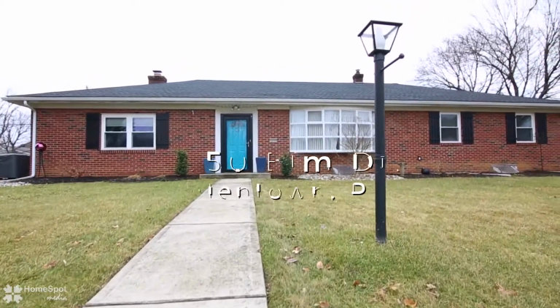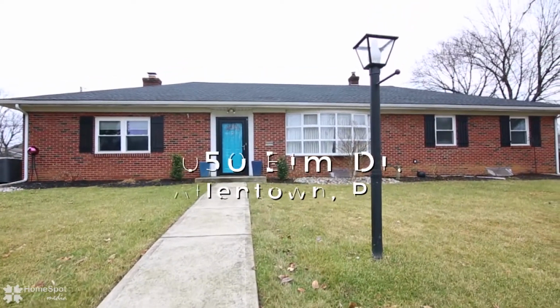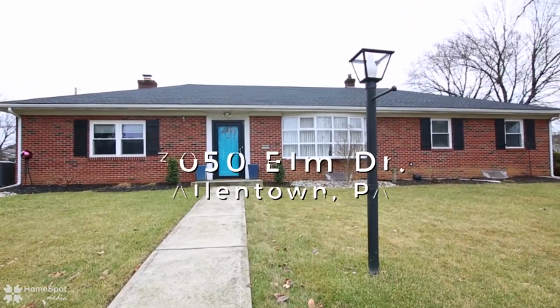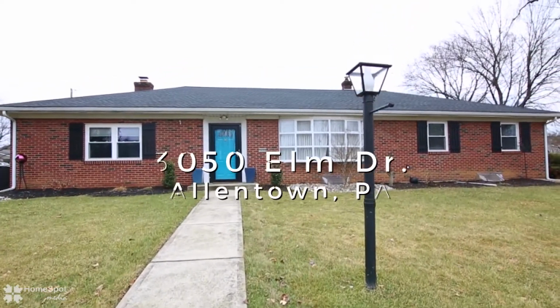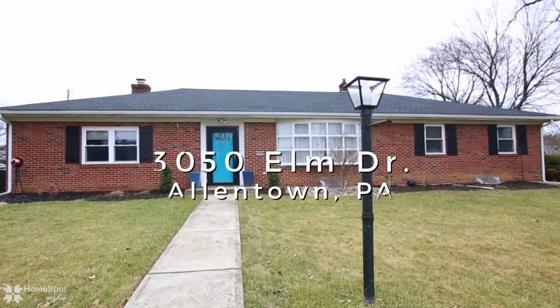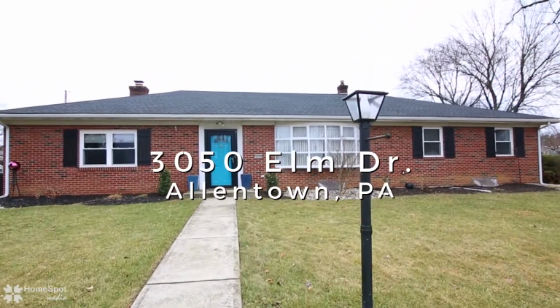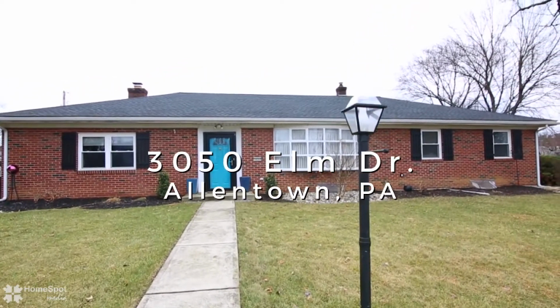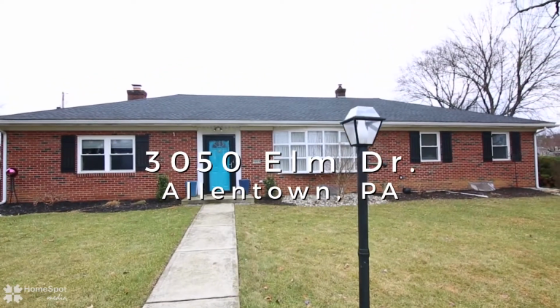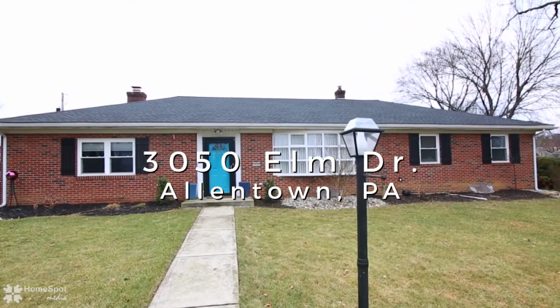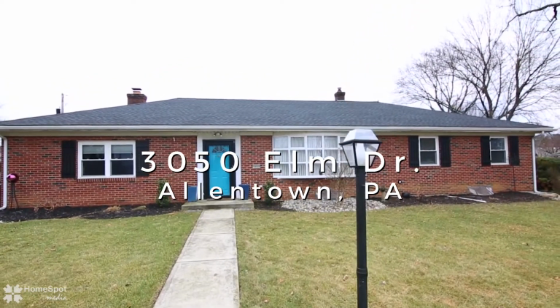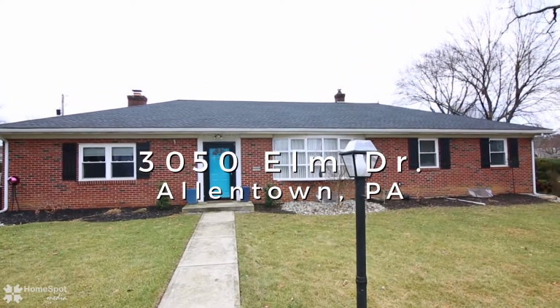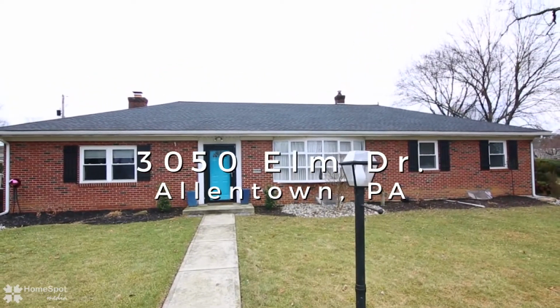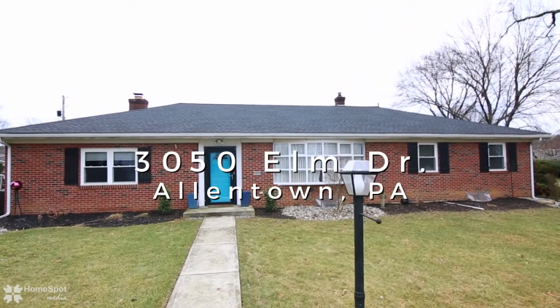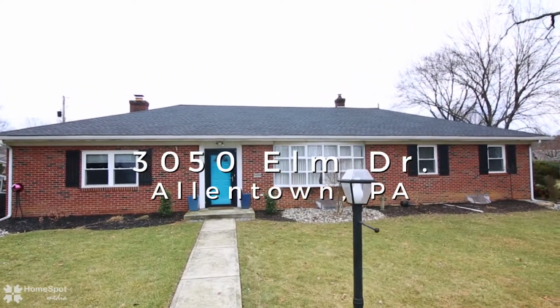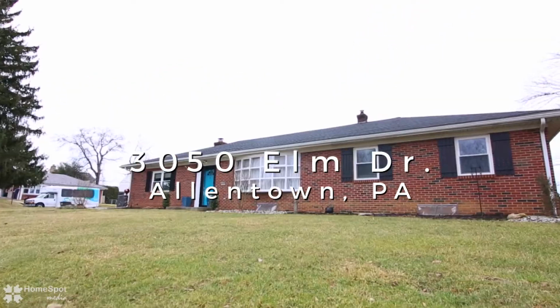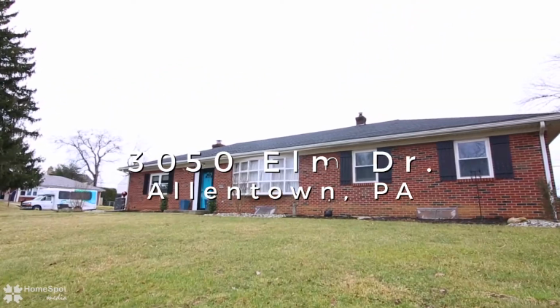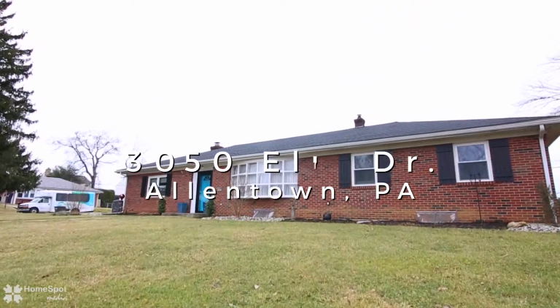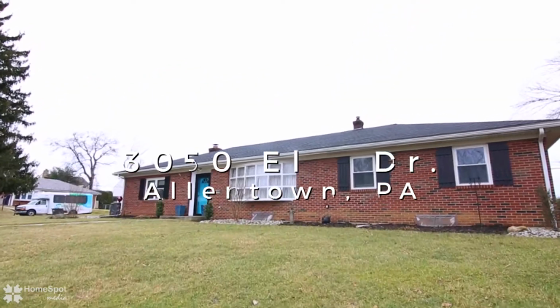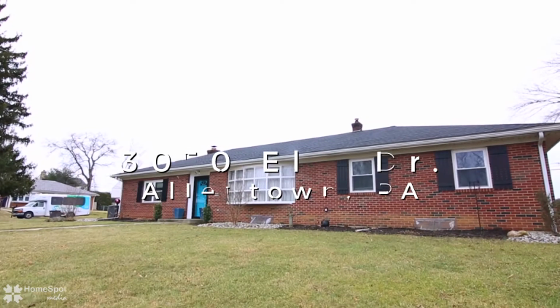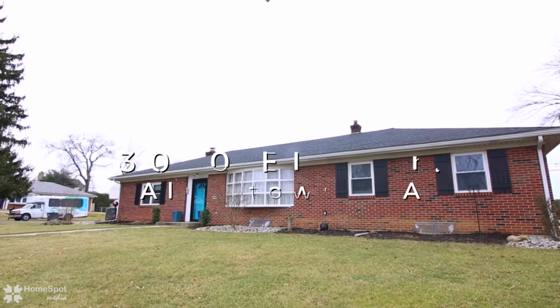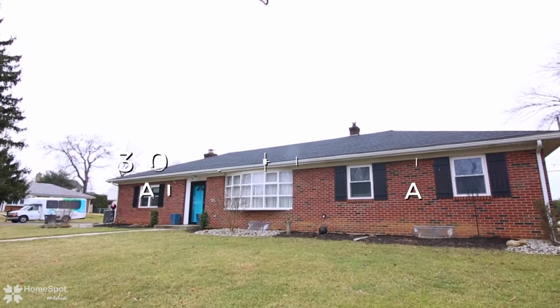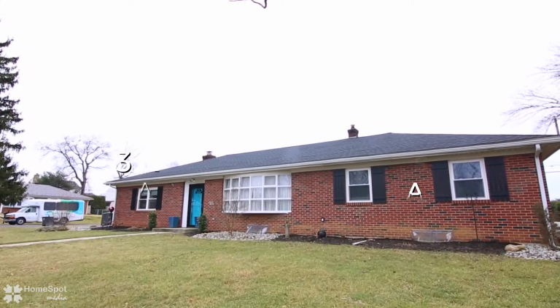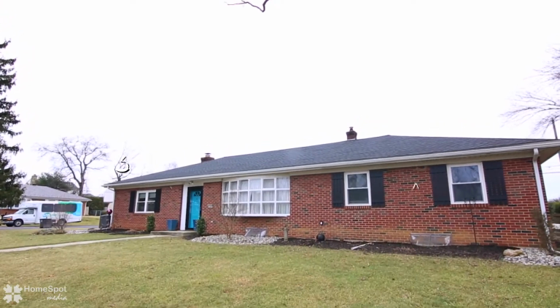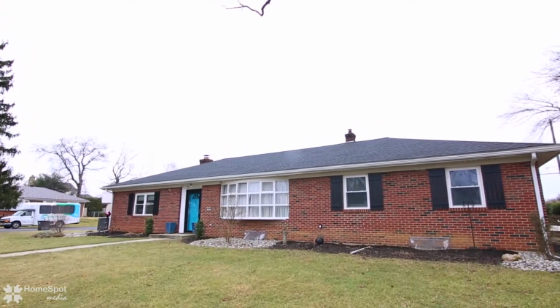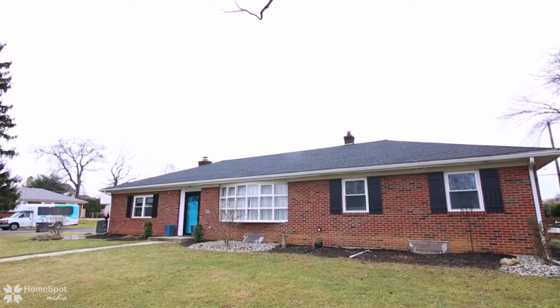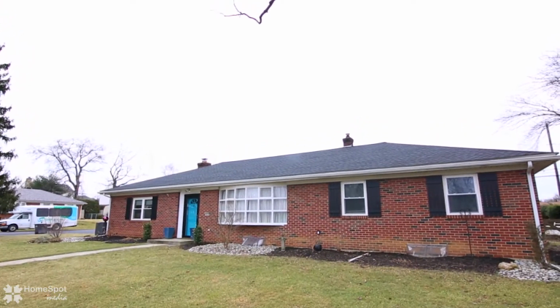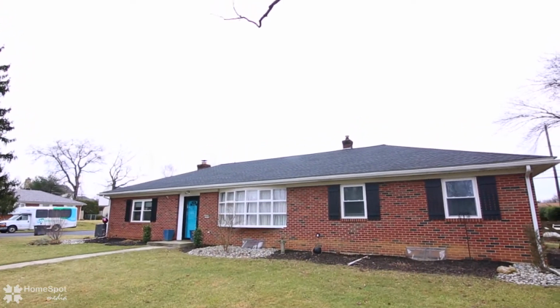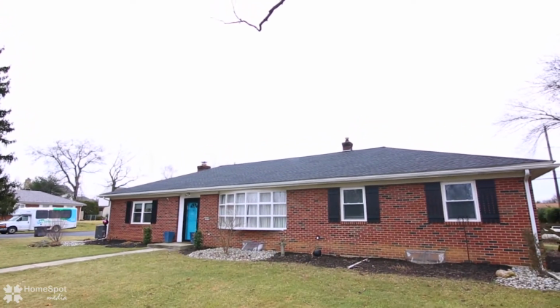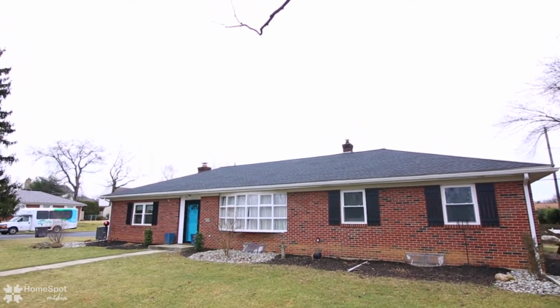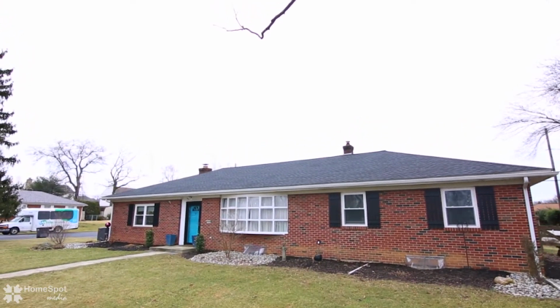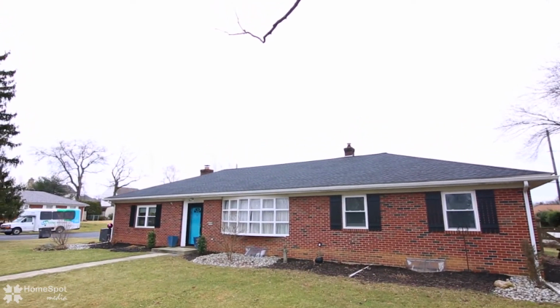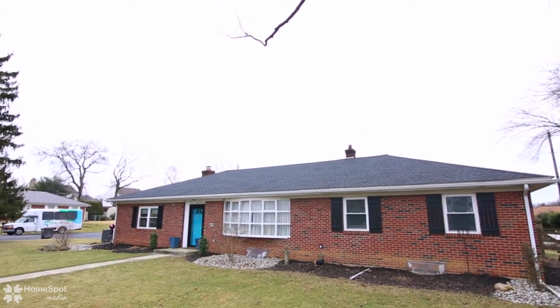Parkland Gym. Classic, convenient, and charming South Whitehall solid brick ranch on a level, fenced corner lot.